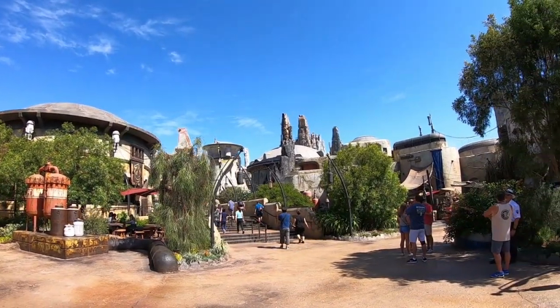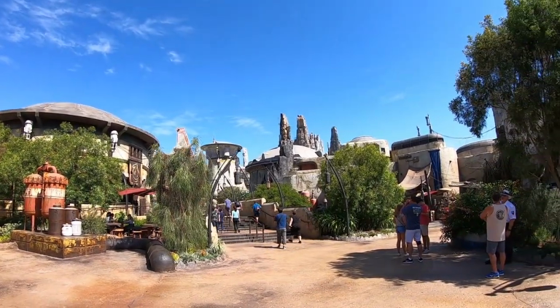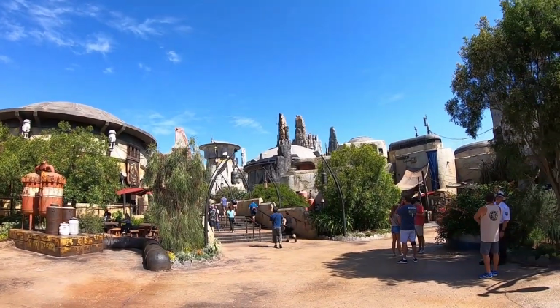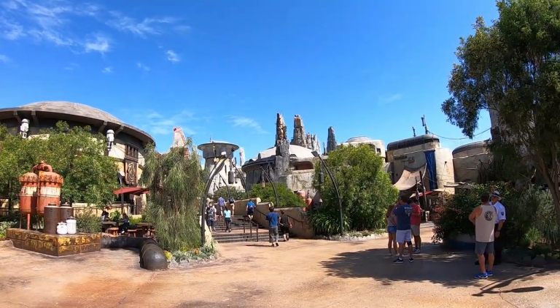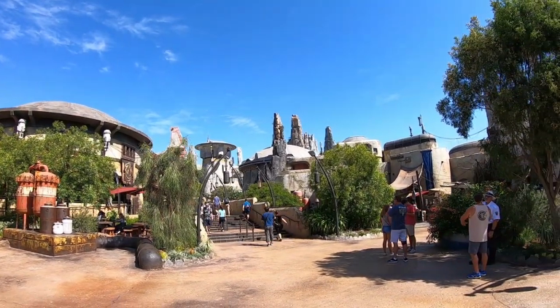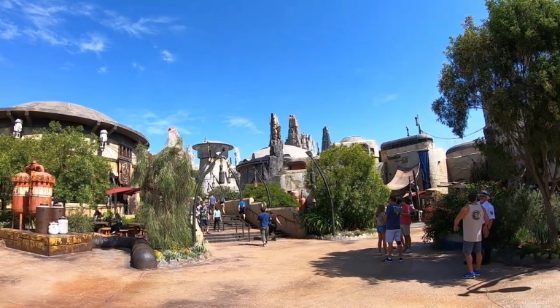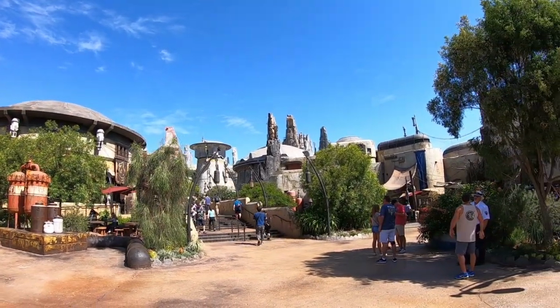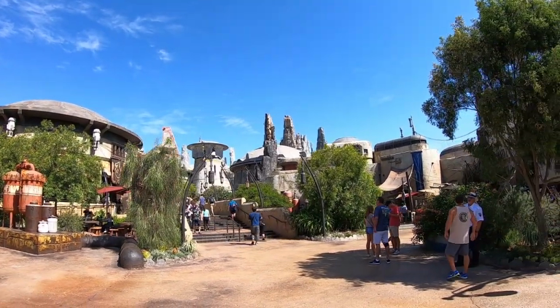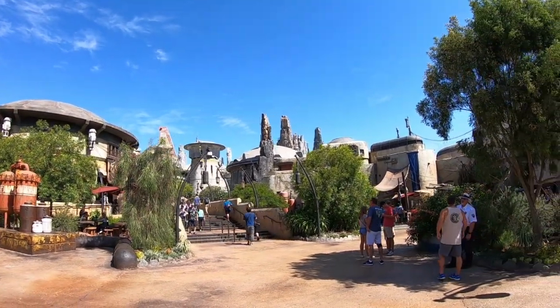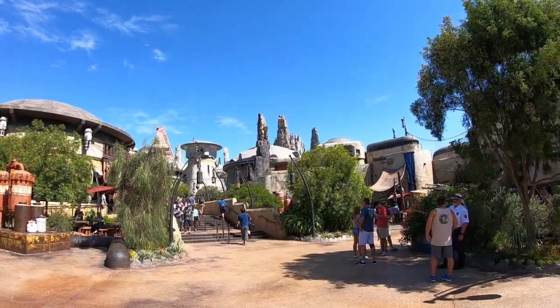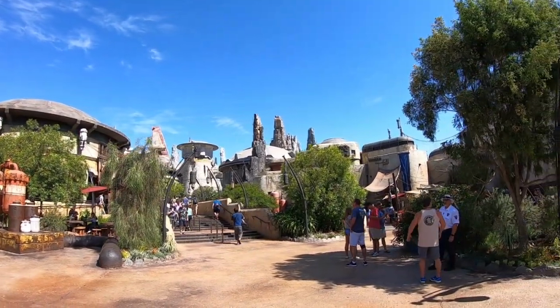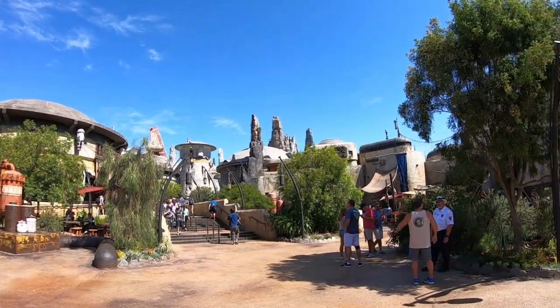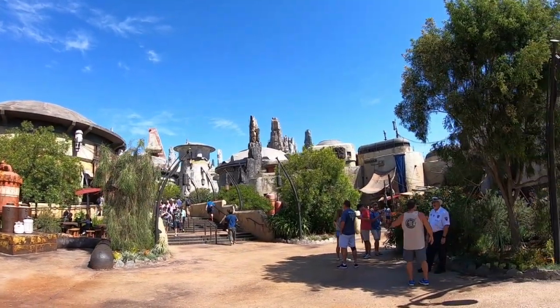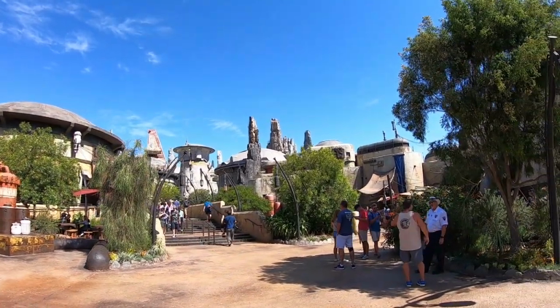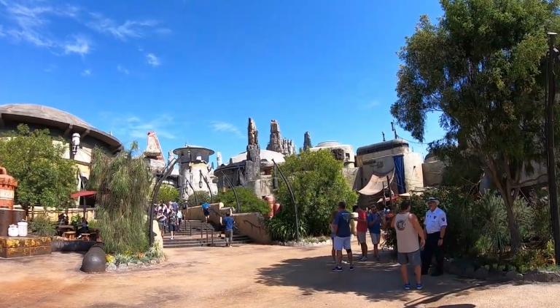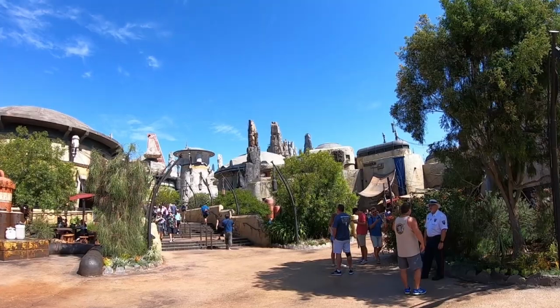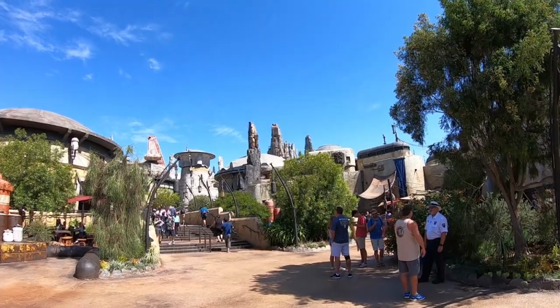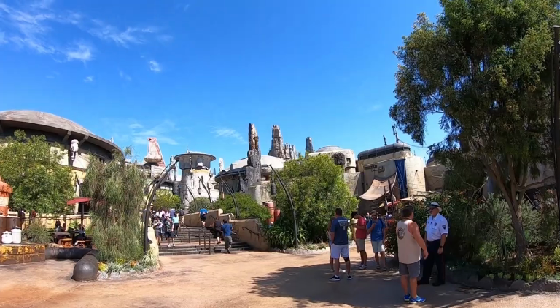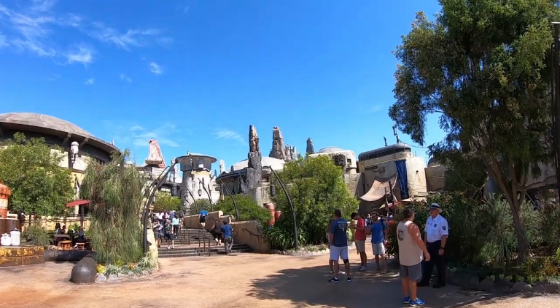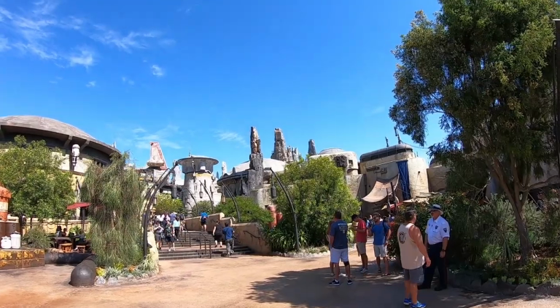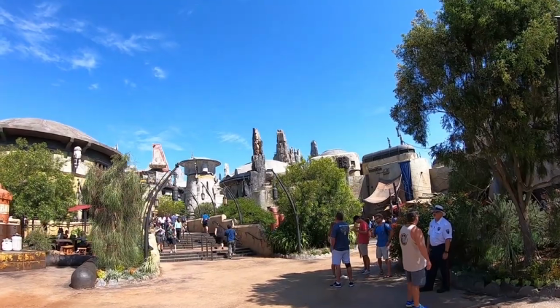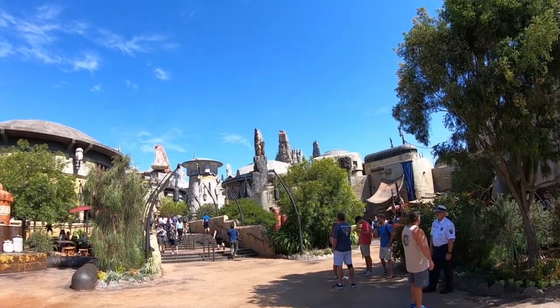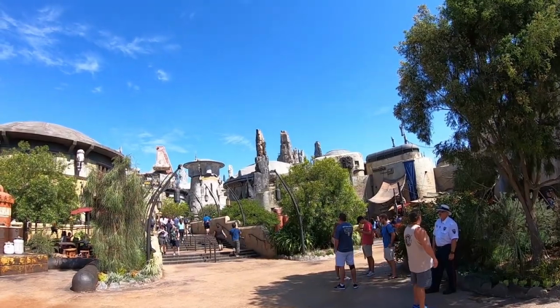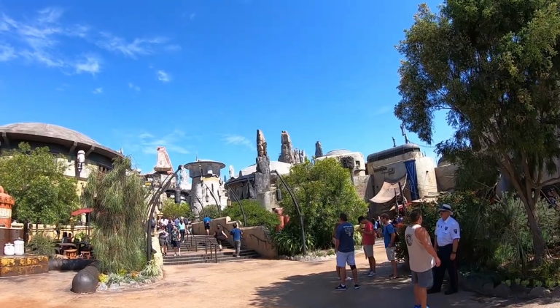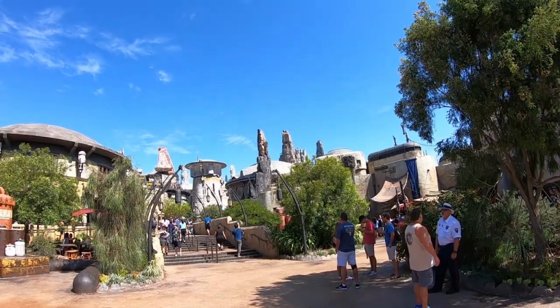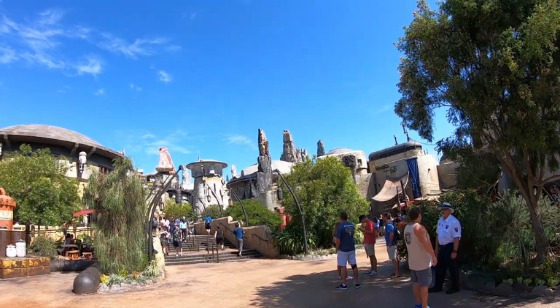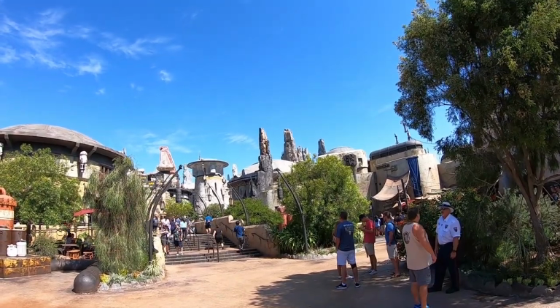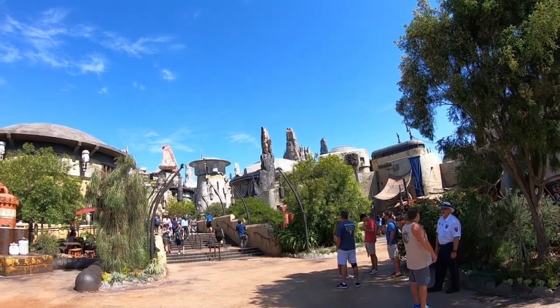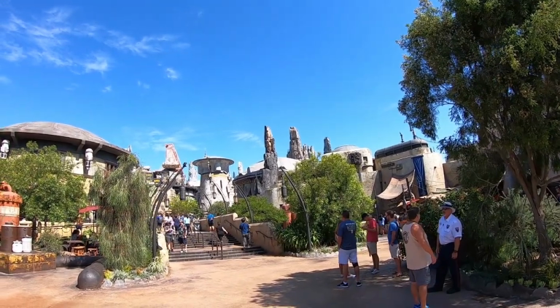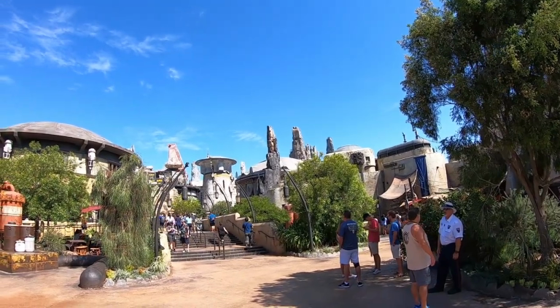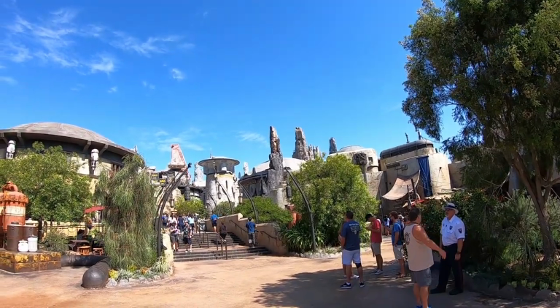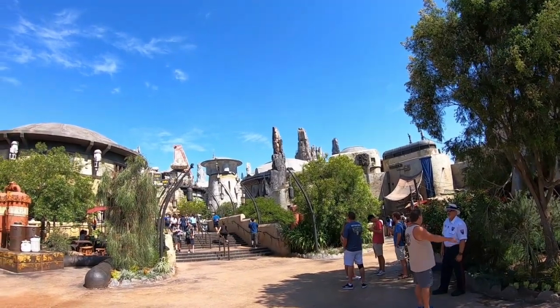Look at that view. That is unbelievable, guys.